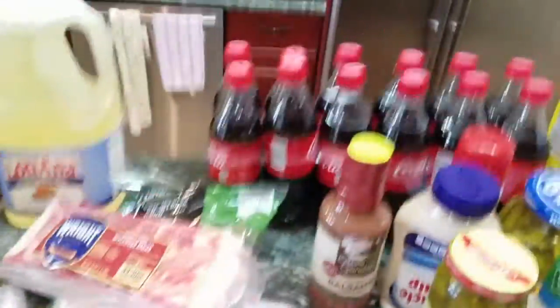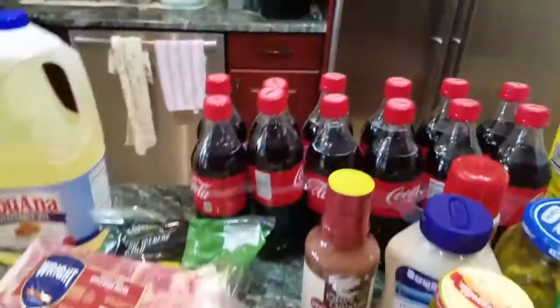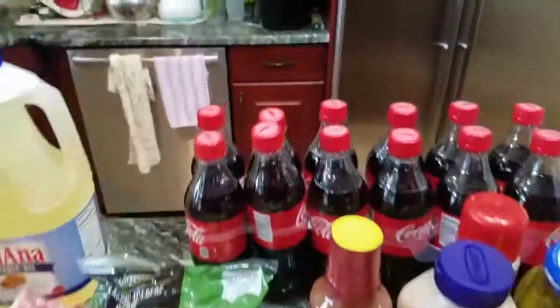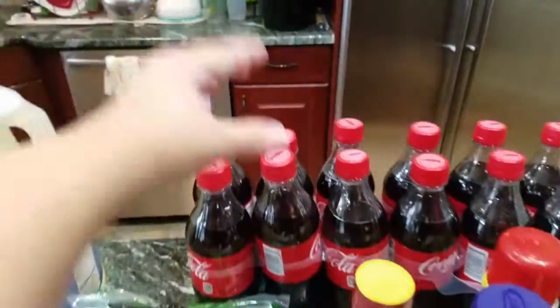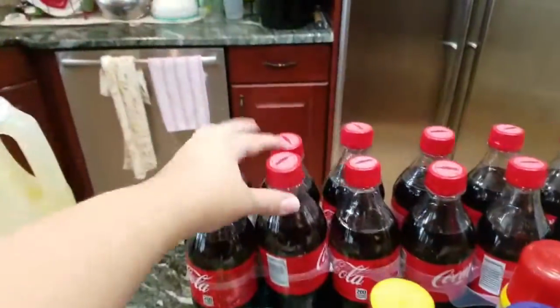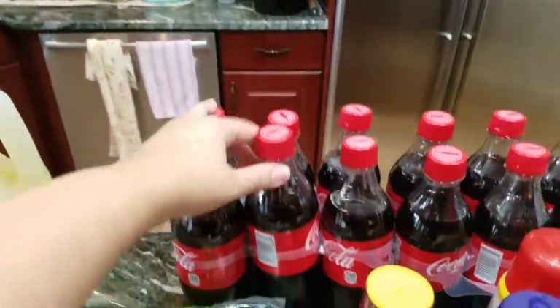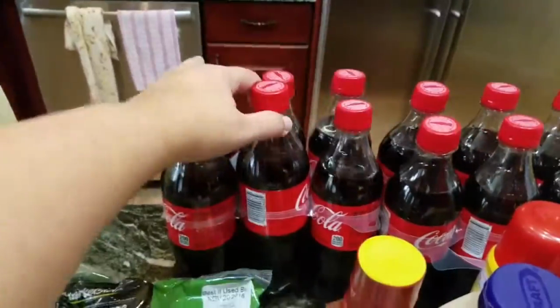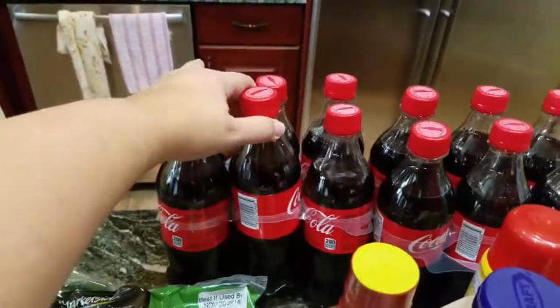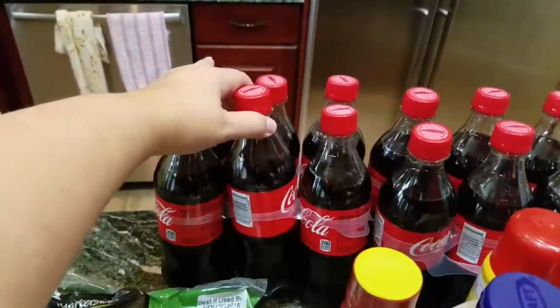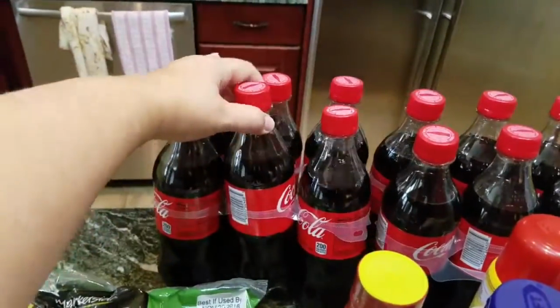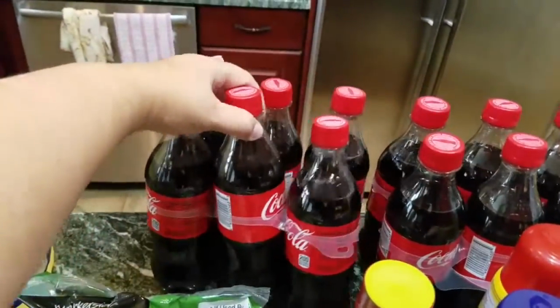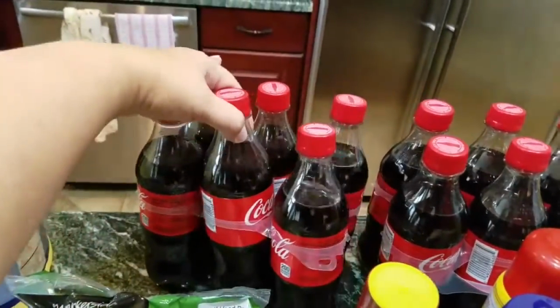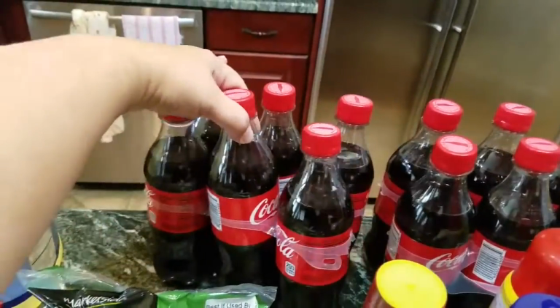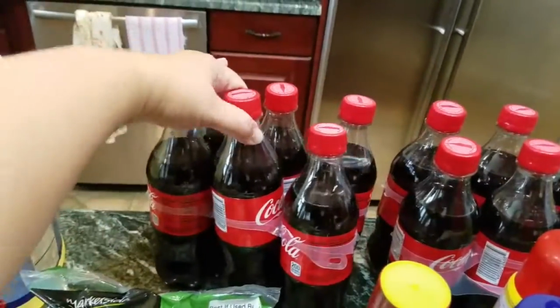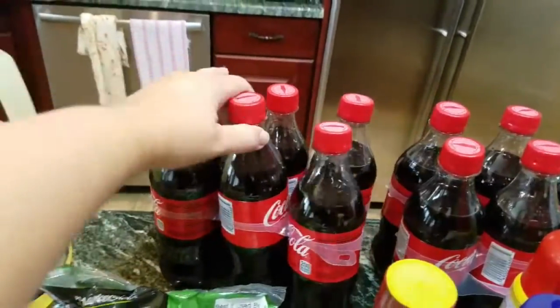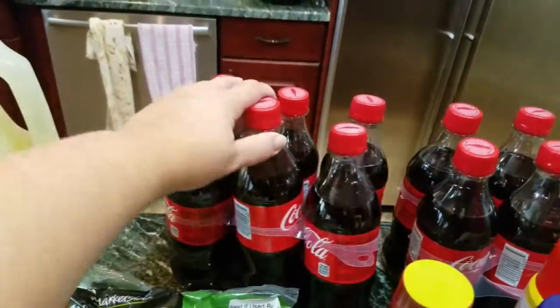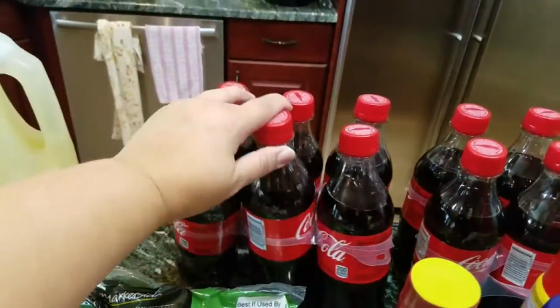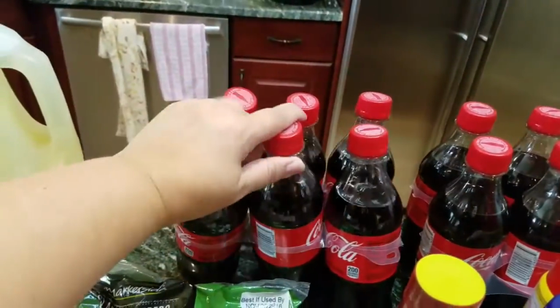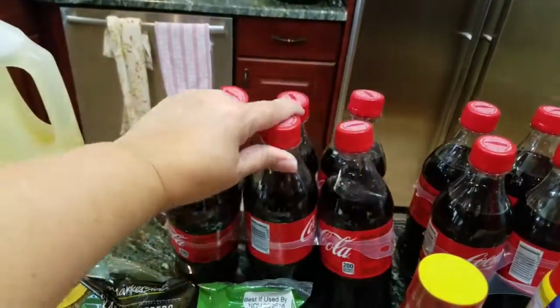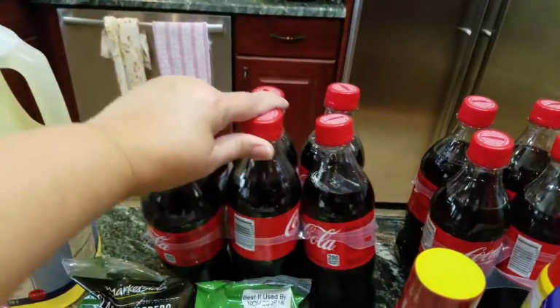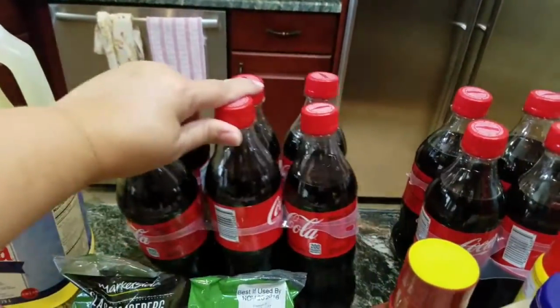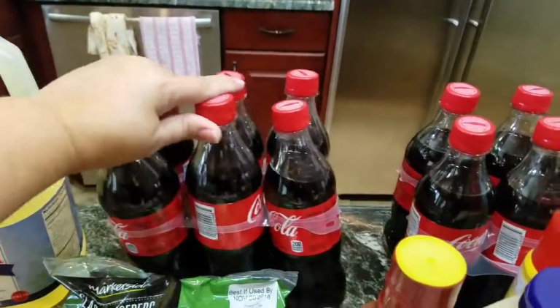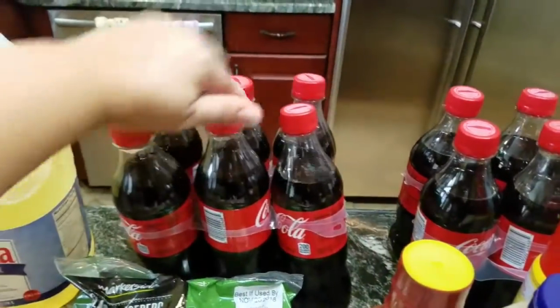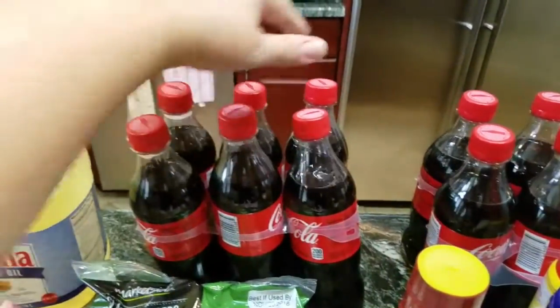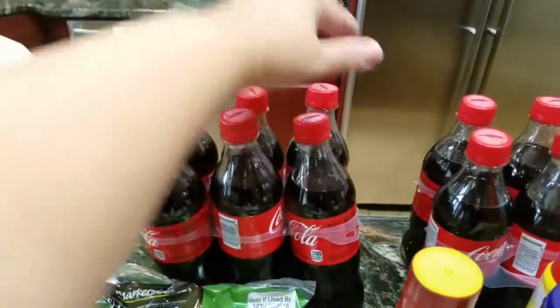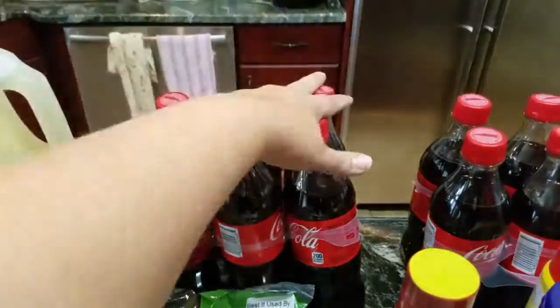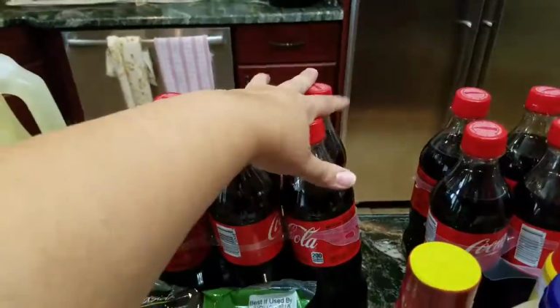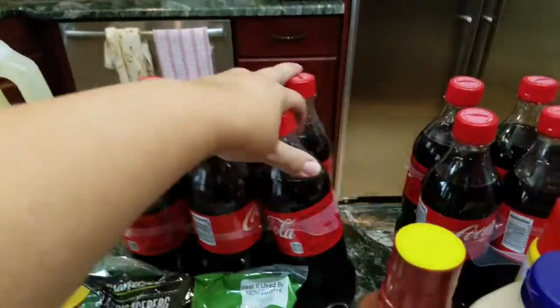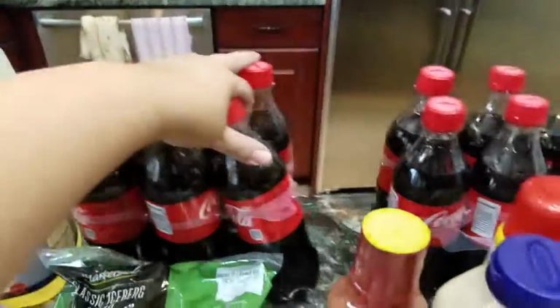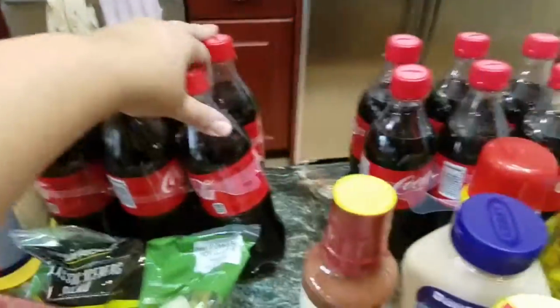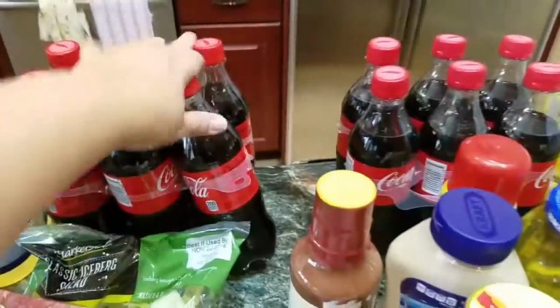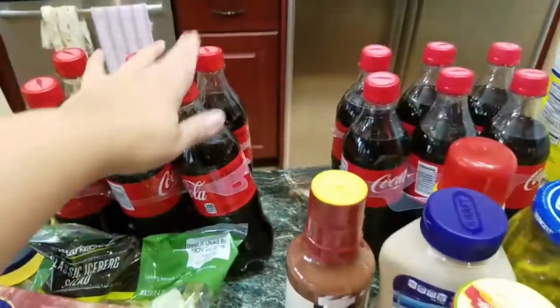I got two things of Coca-Cola, which this is my vice, of course.